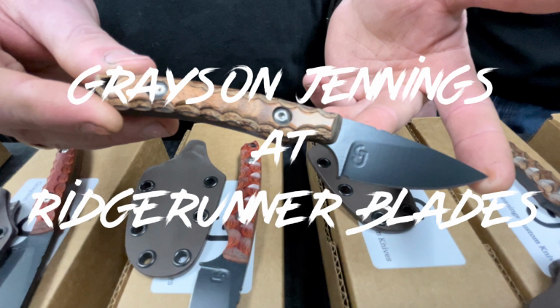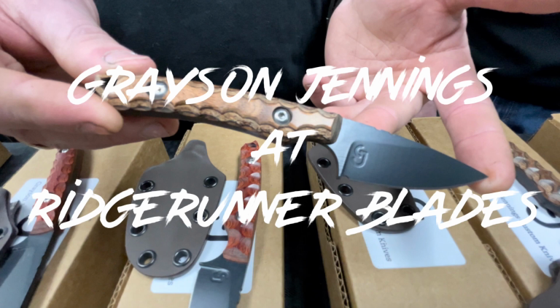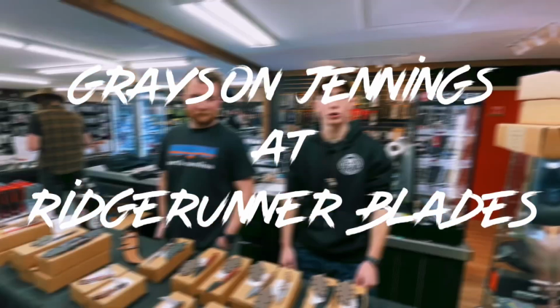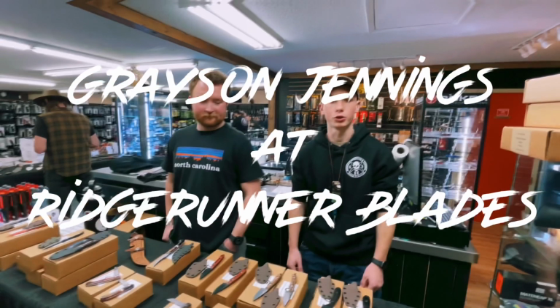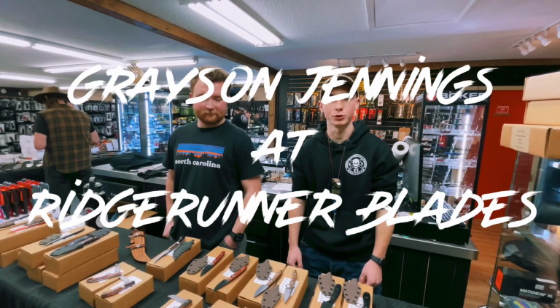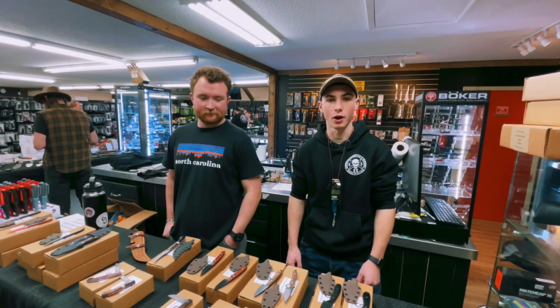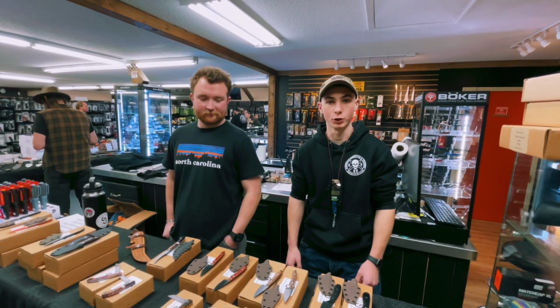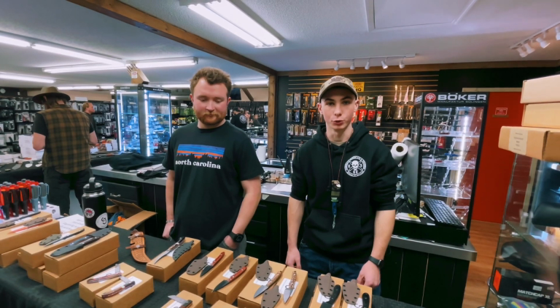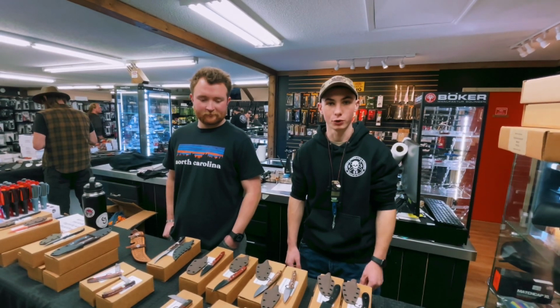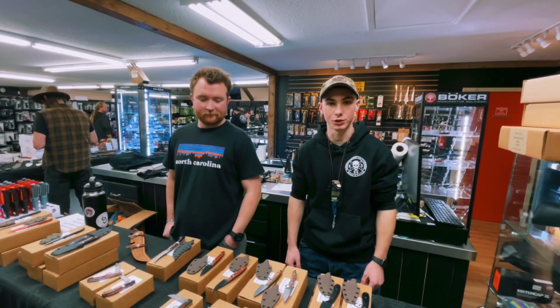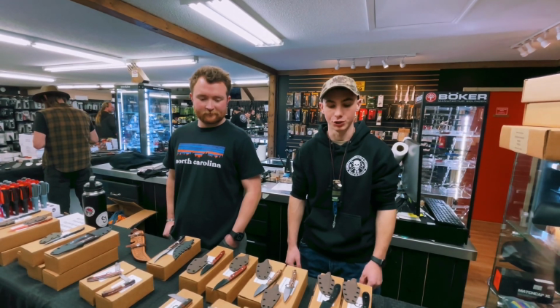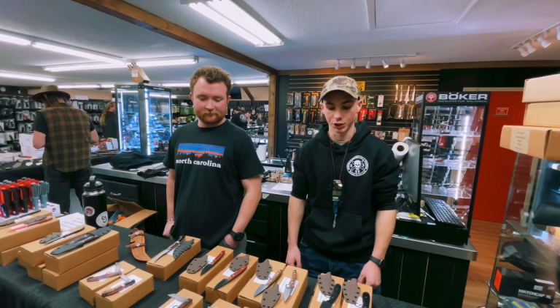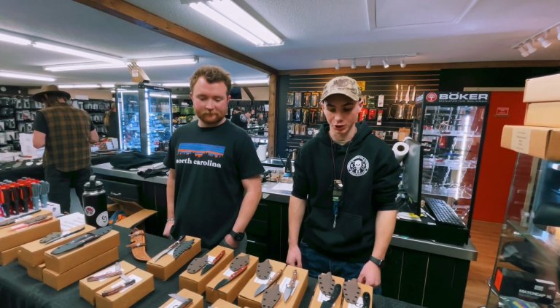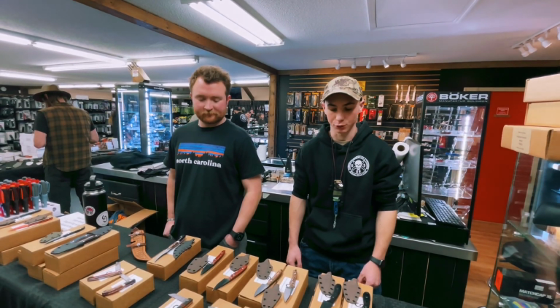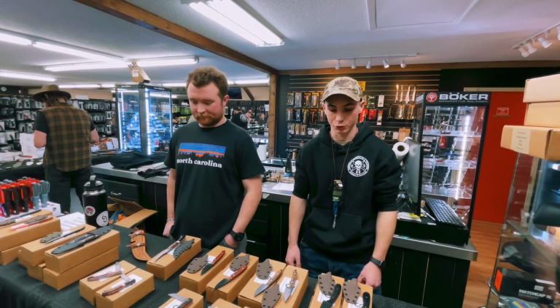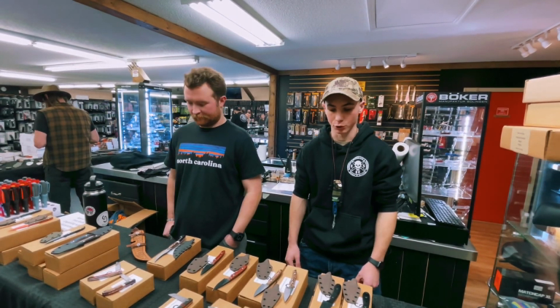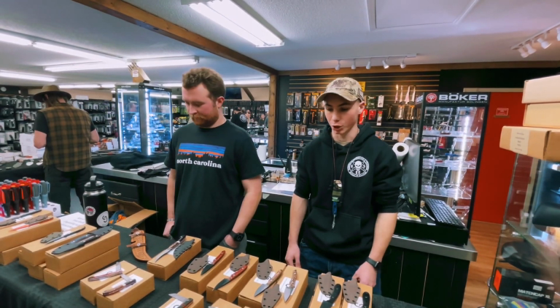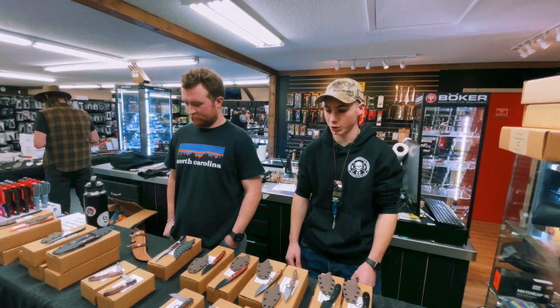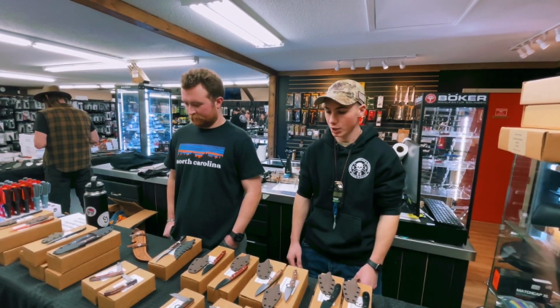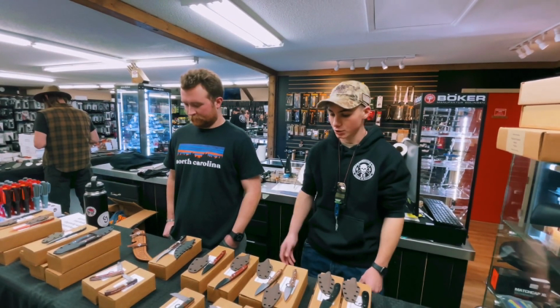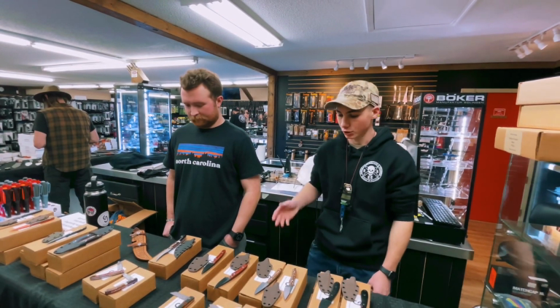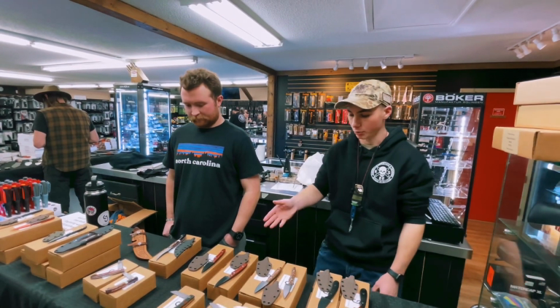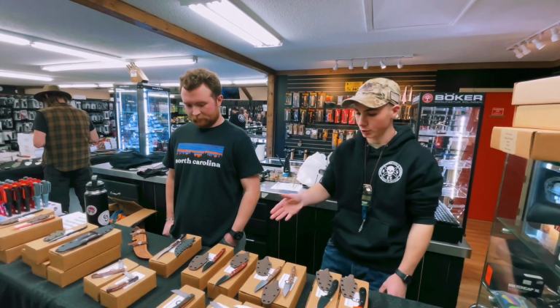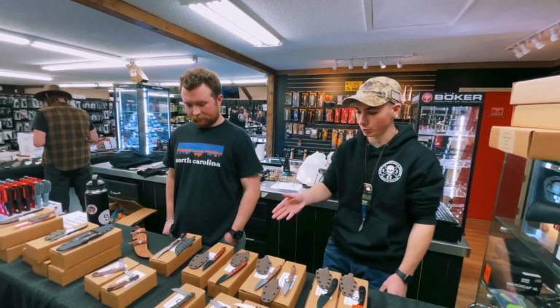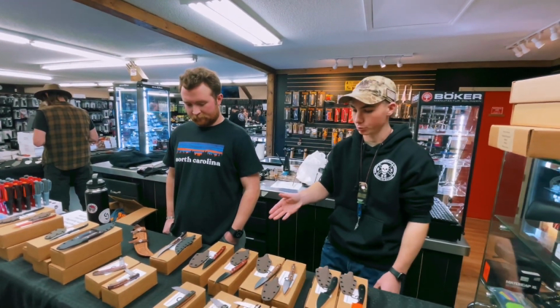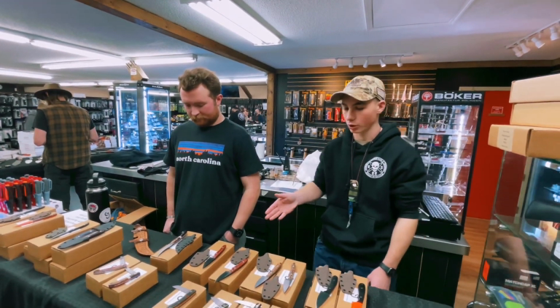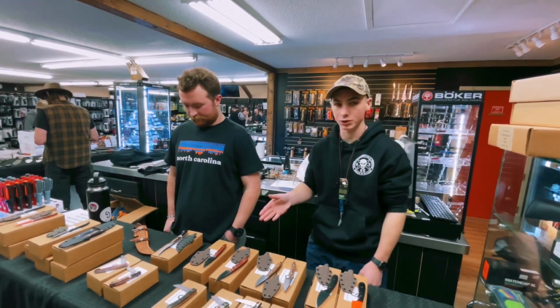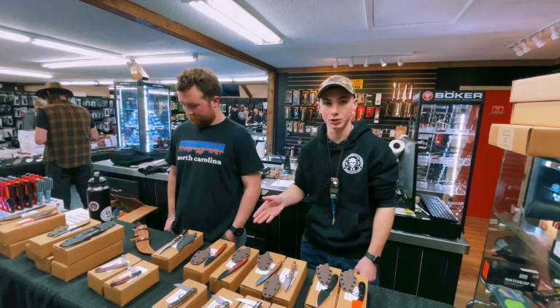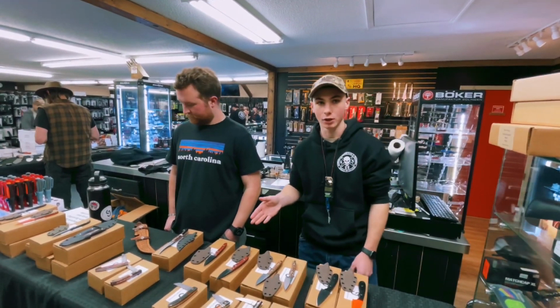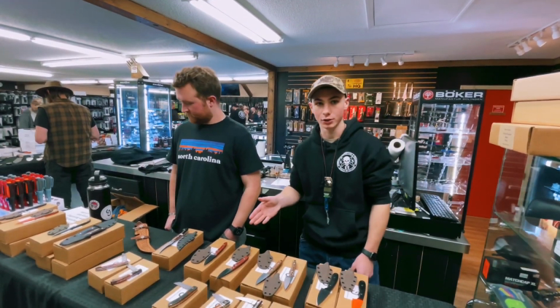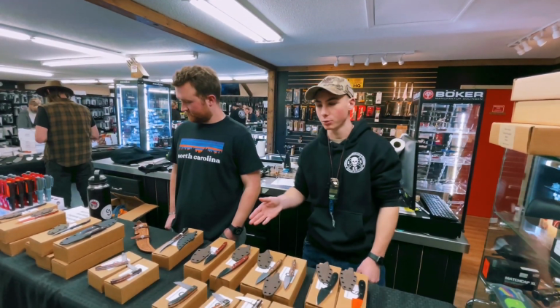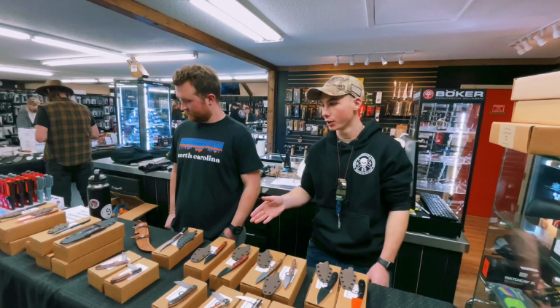I'm here with Grayson Jennings at Ridge Runner Blades. He's going to talk about some of the products he's got on the table here.